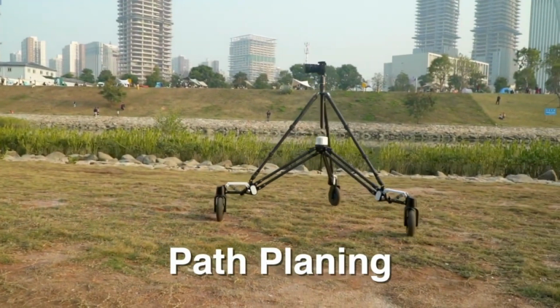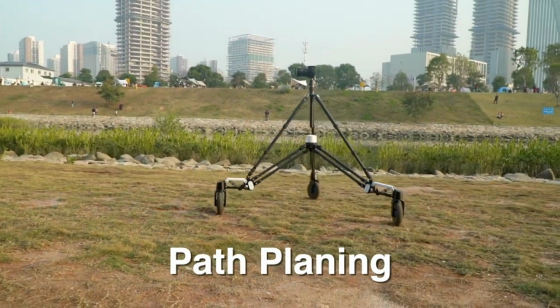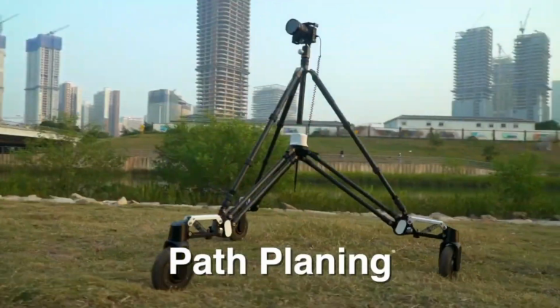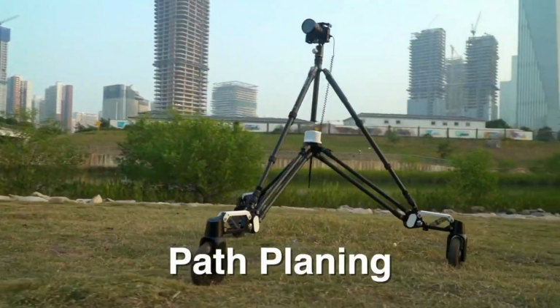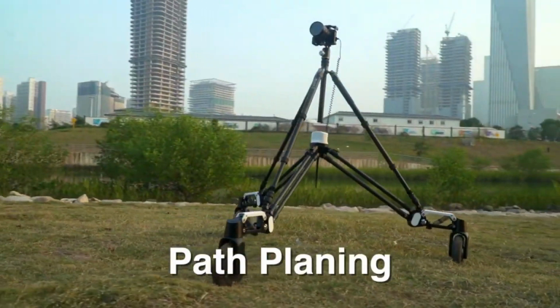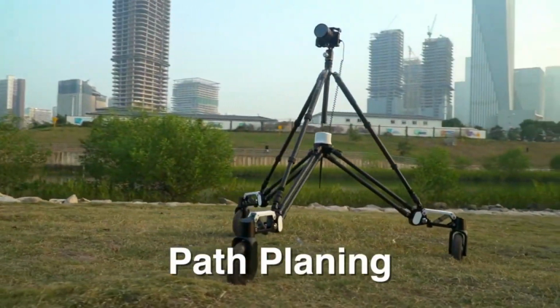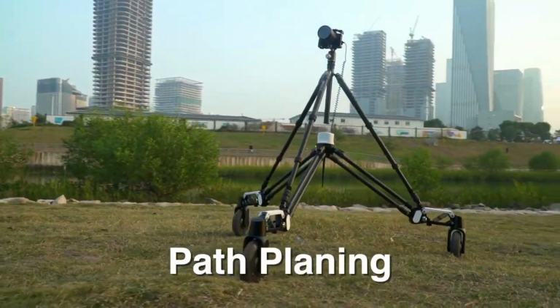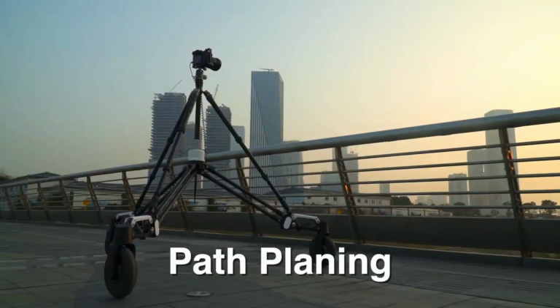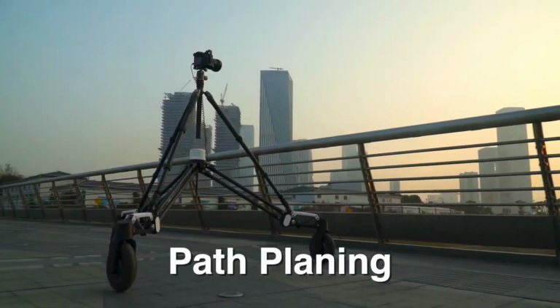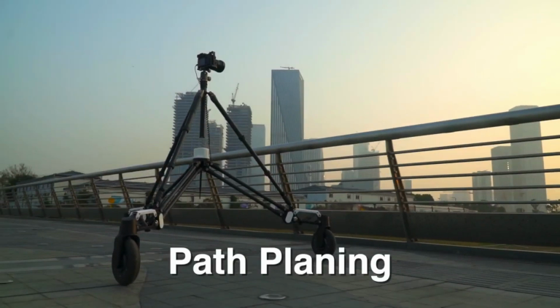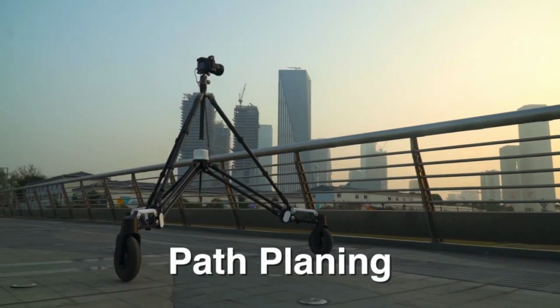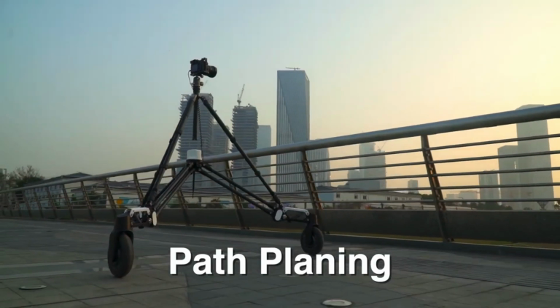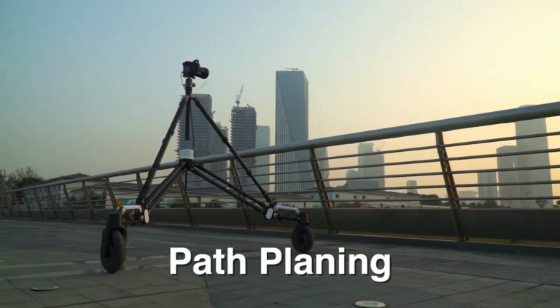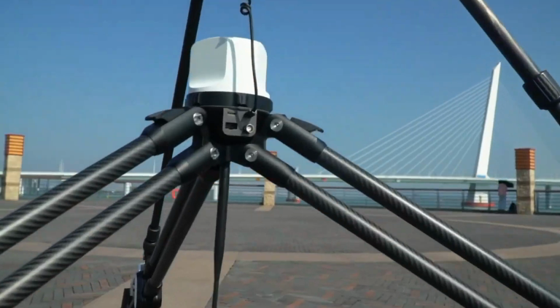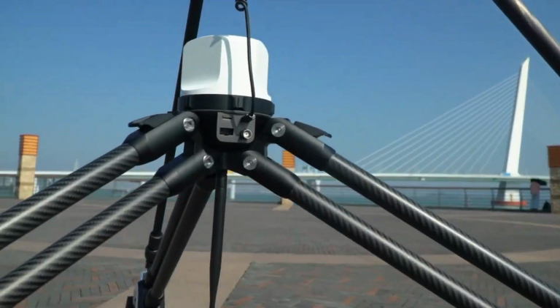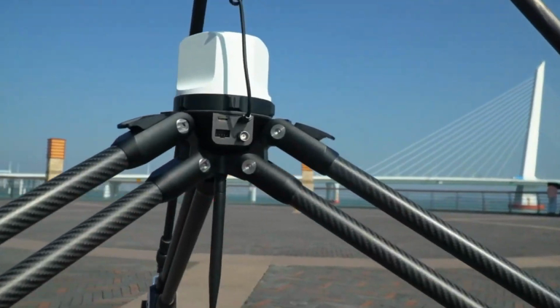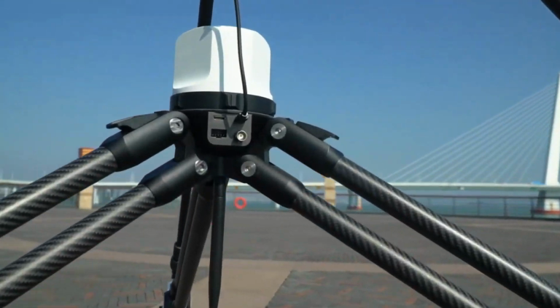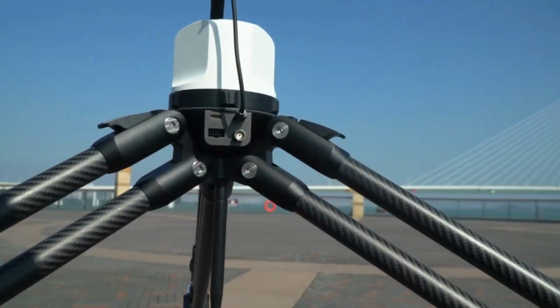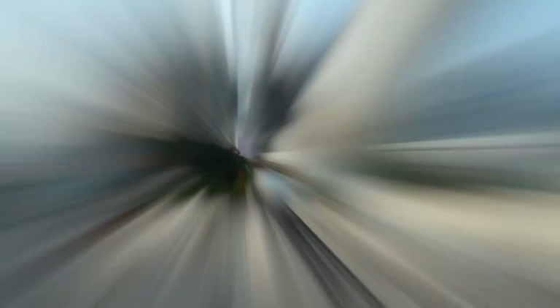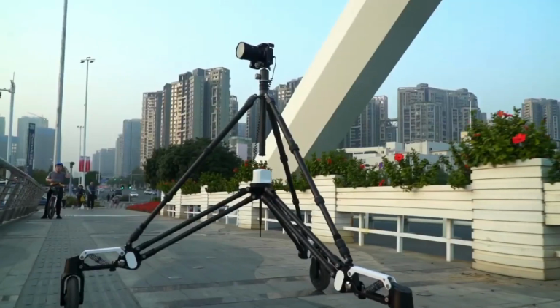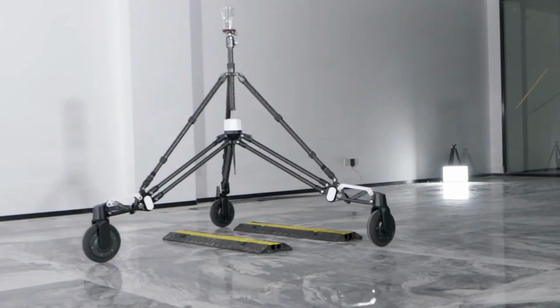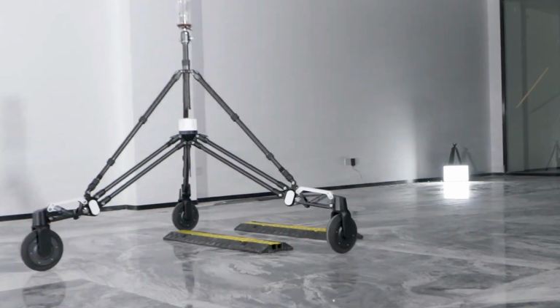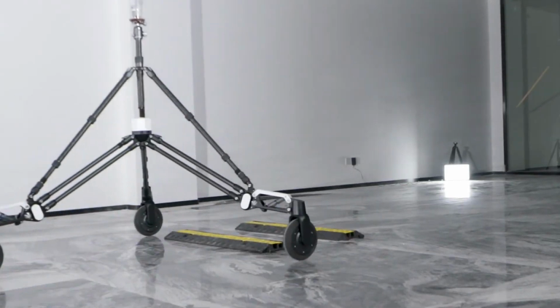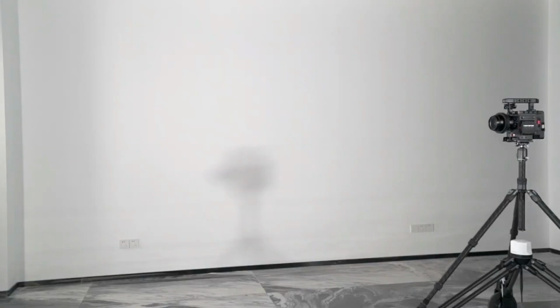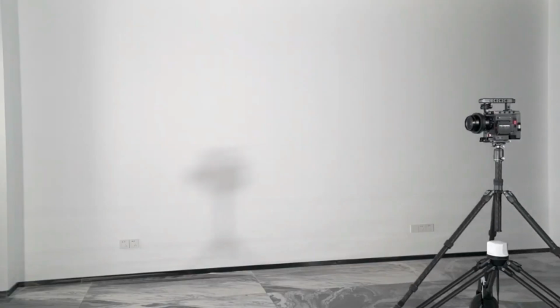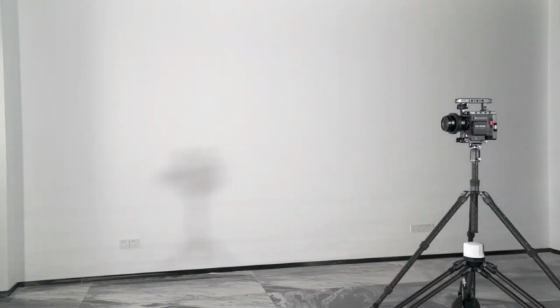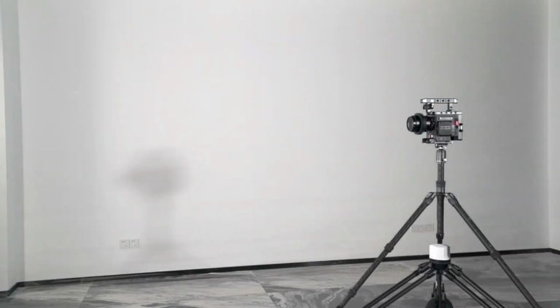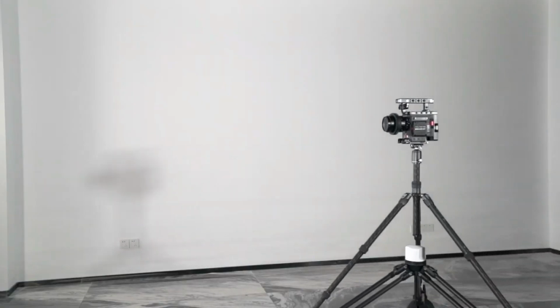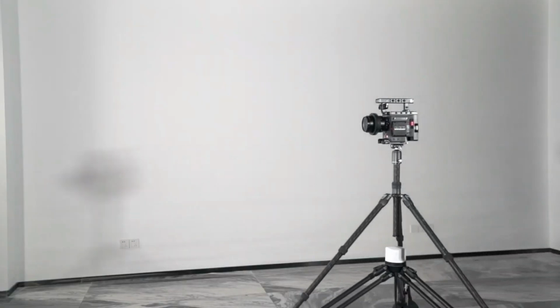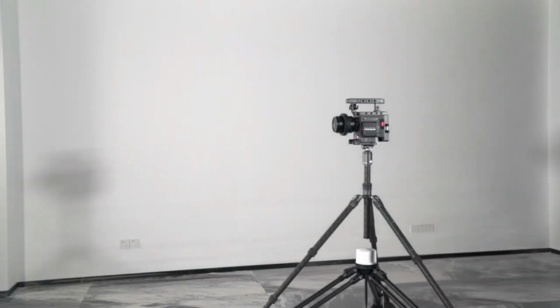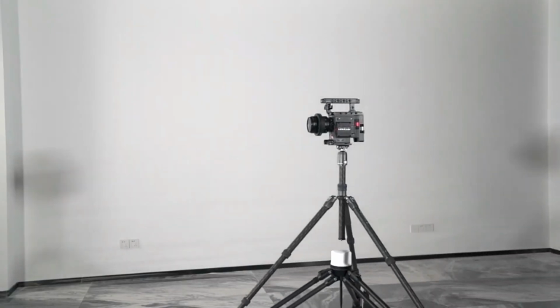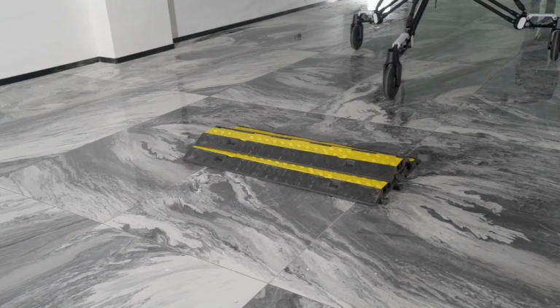Additionally, it comes with a remote control offering fine, flexible settings, providing filmmakers with more creative possibilities. This versatile device is available for approximately $3,600.